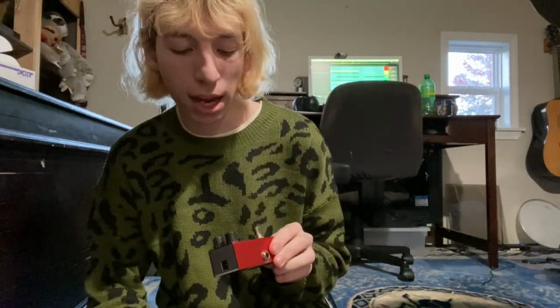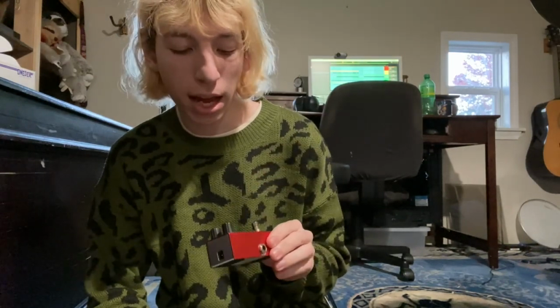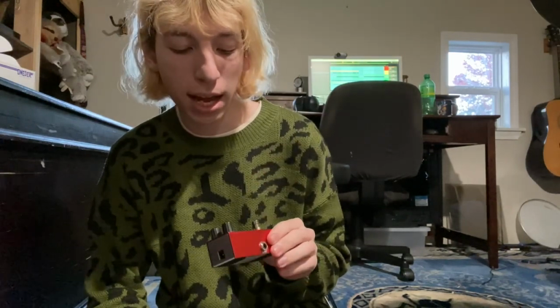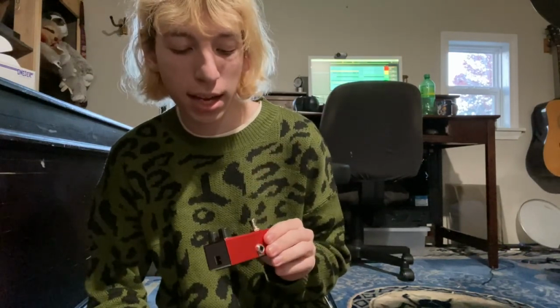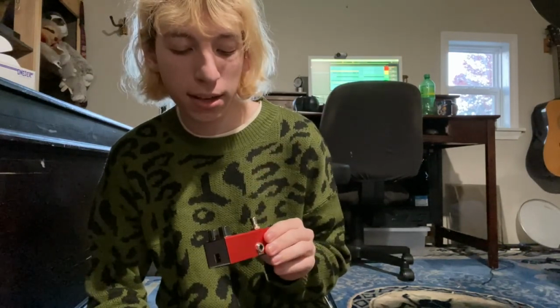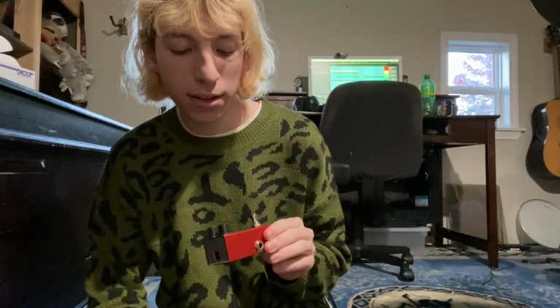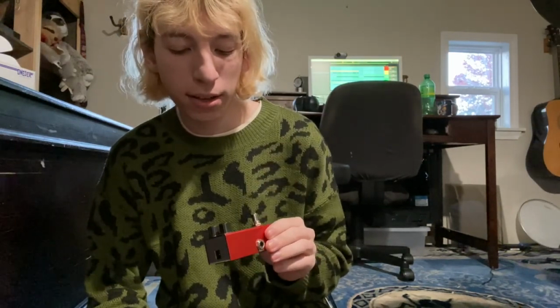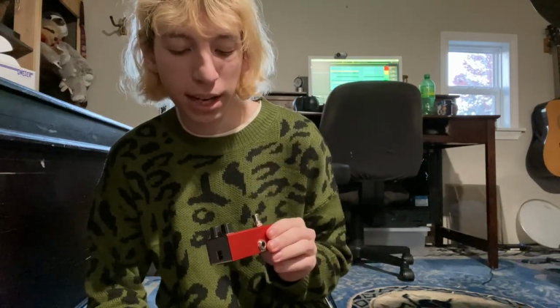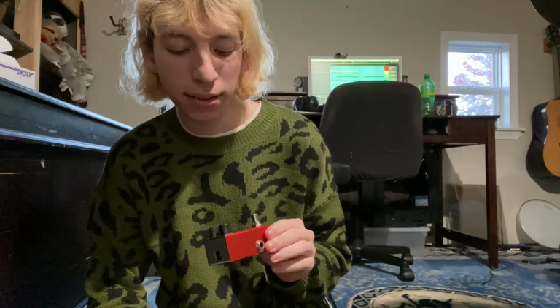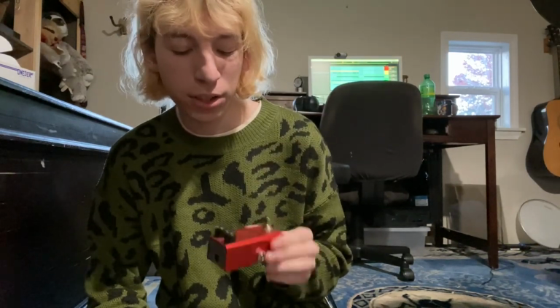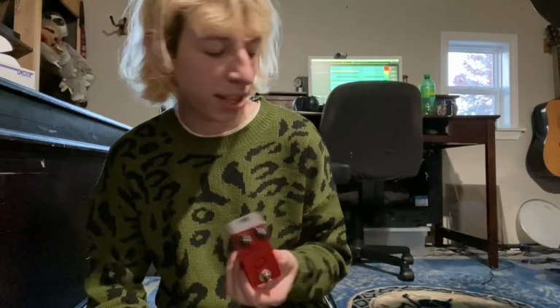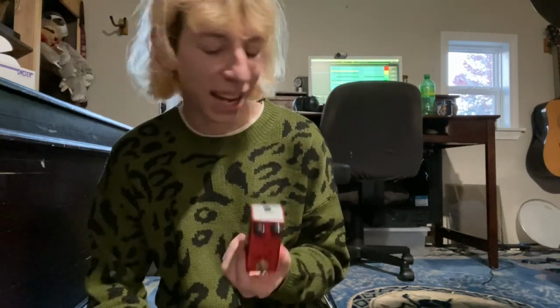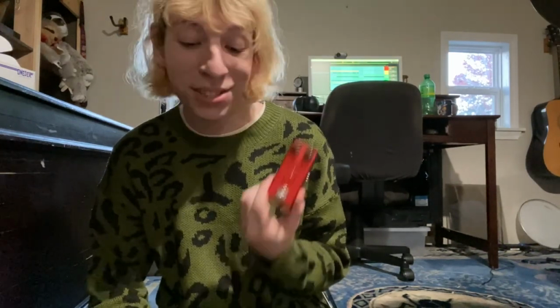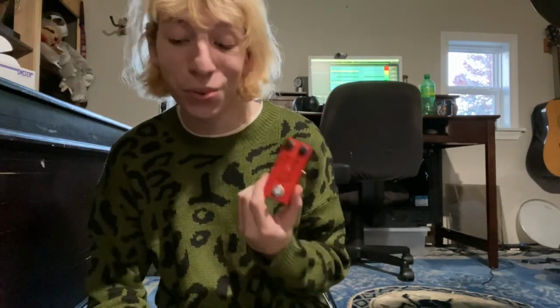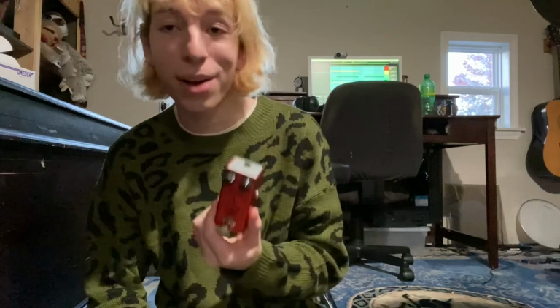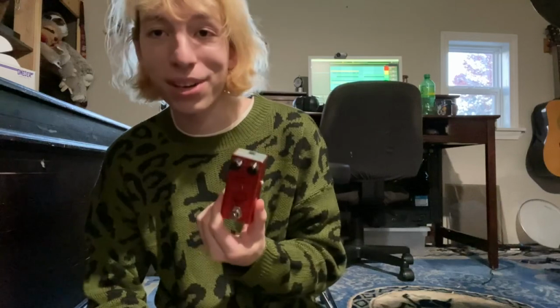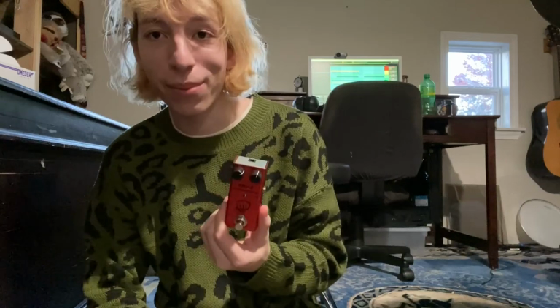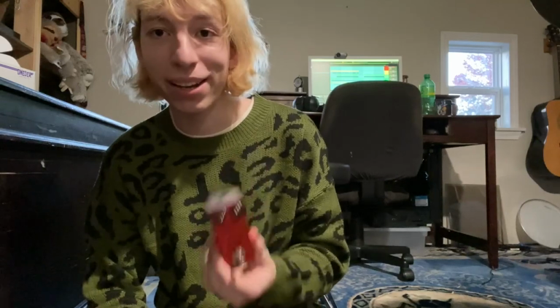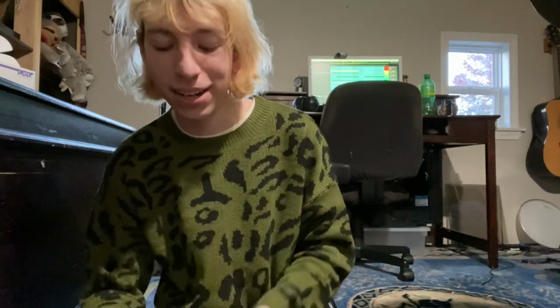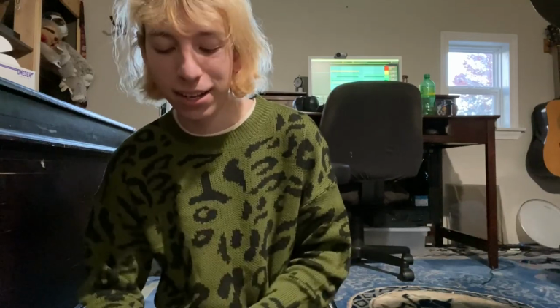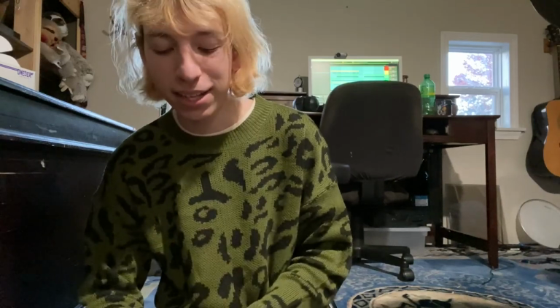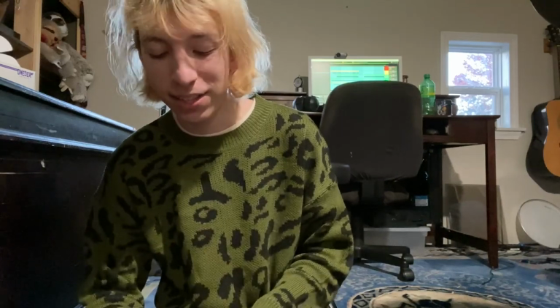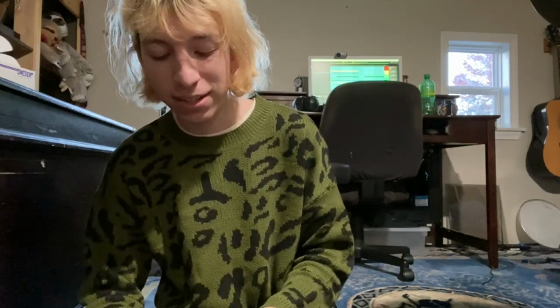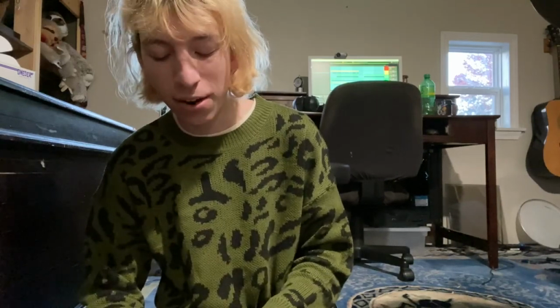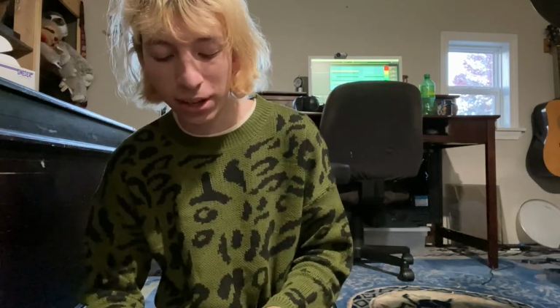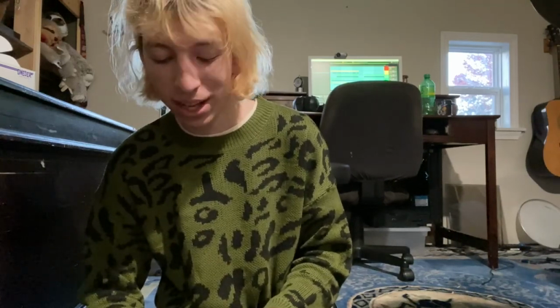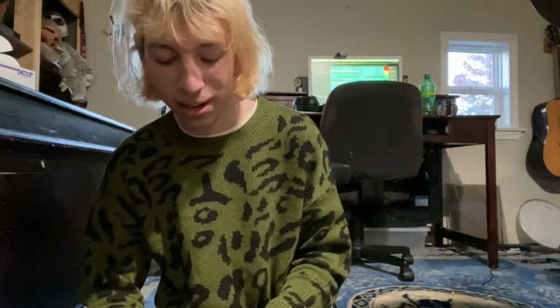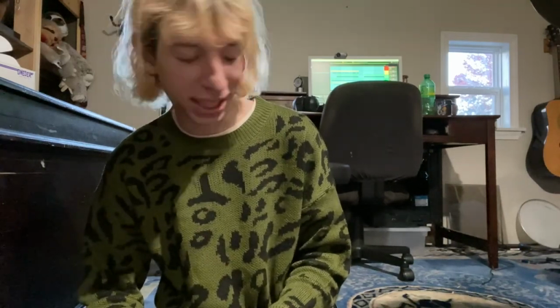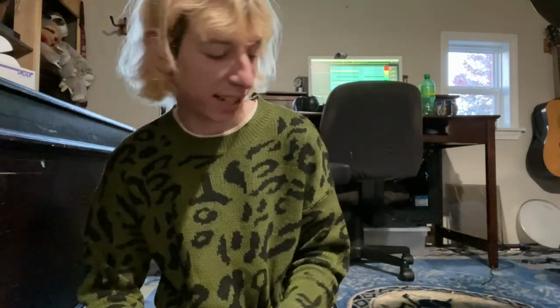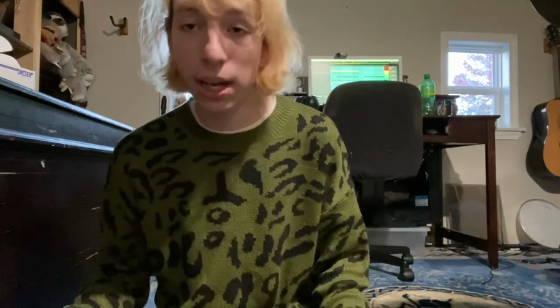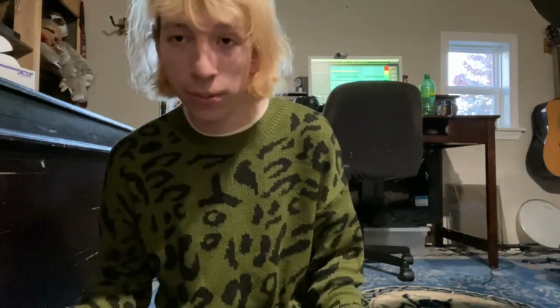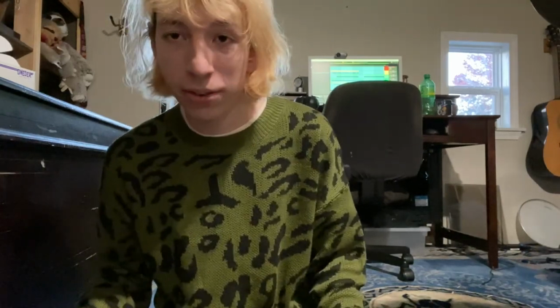And this chorus pedal is just kind of okay. It just has two knobs on it — it's not really all that complicated. For the other pedals though, I did tend to splurge.